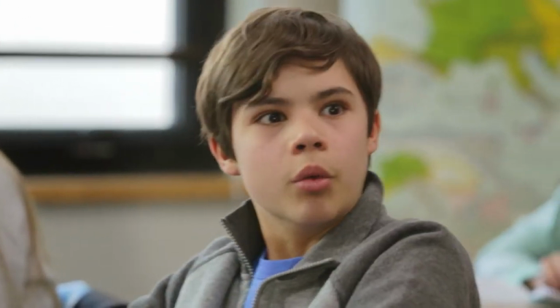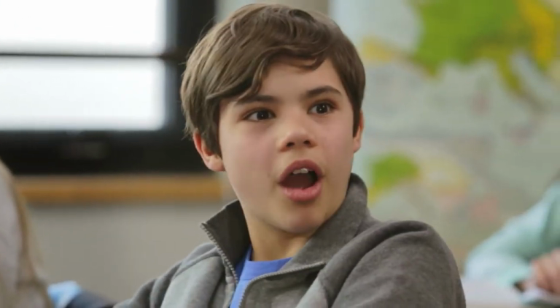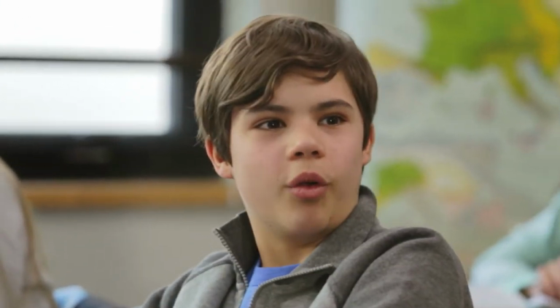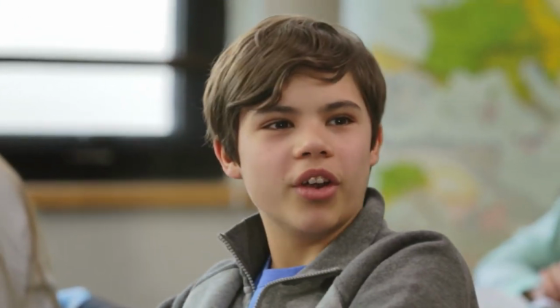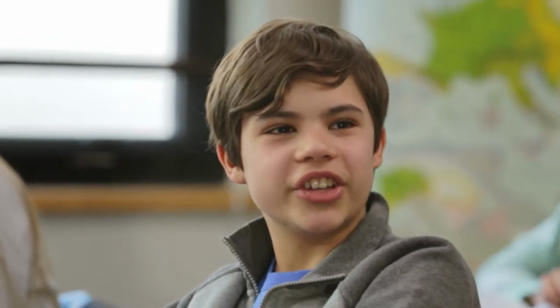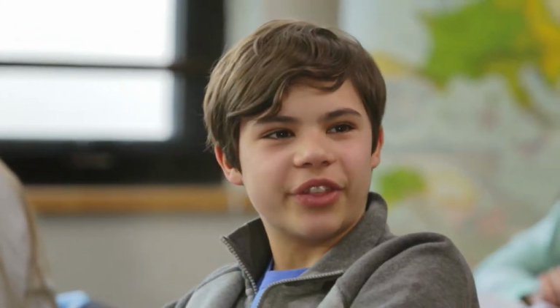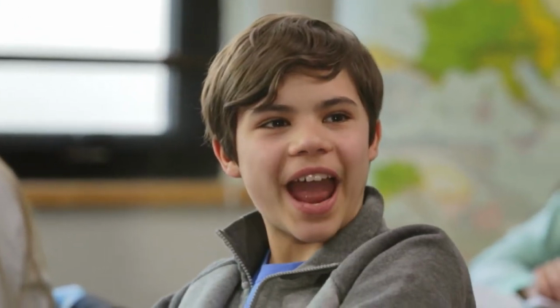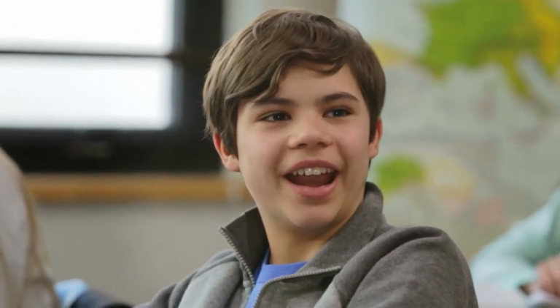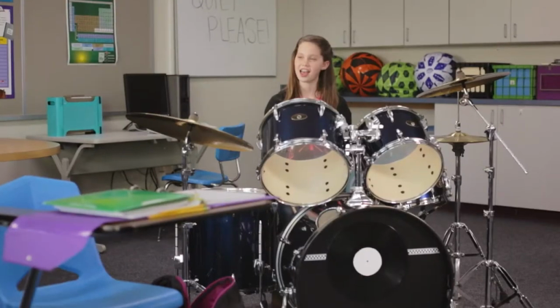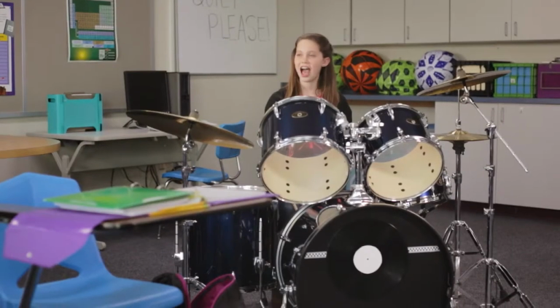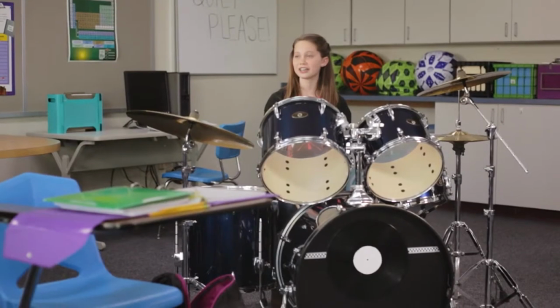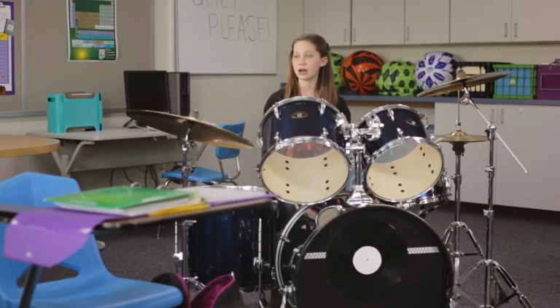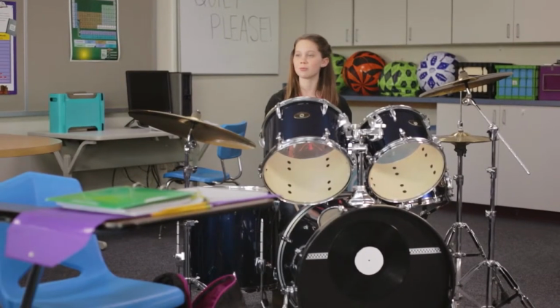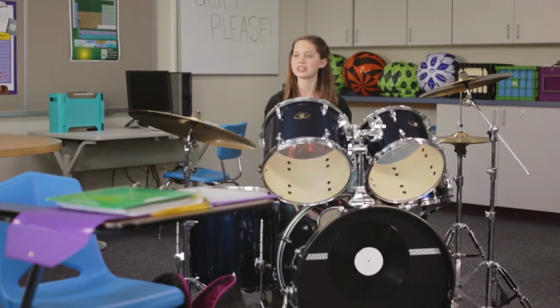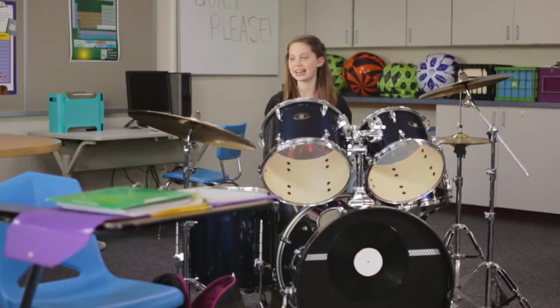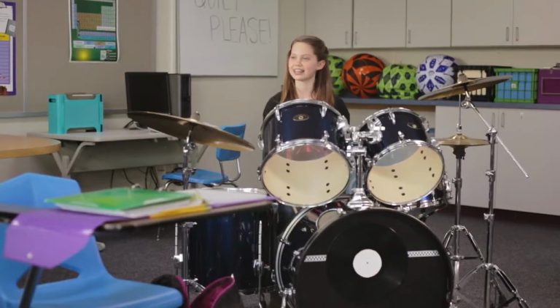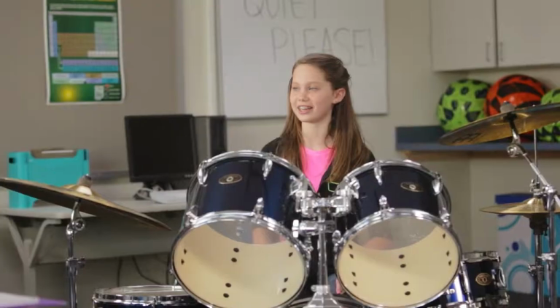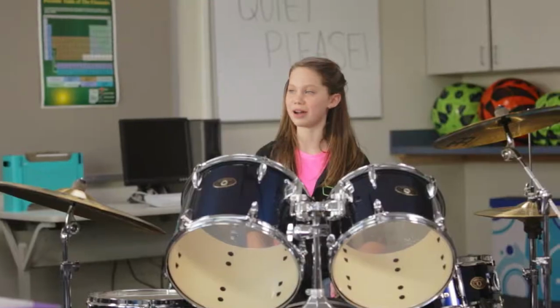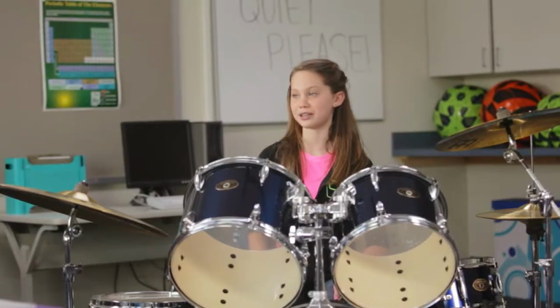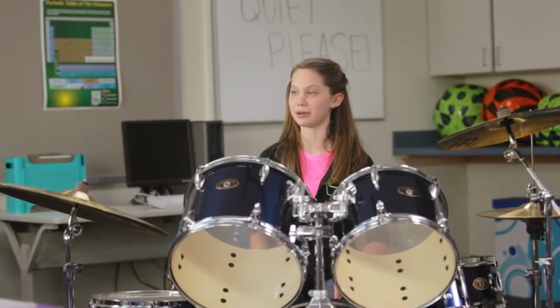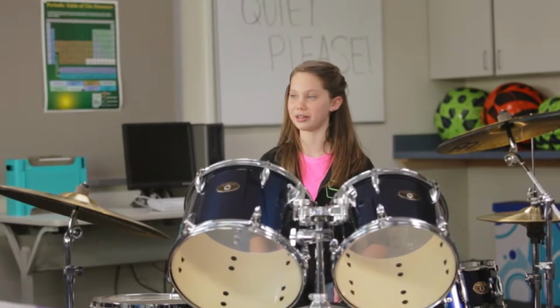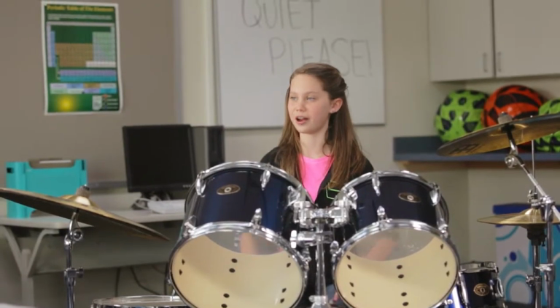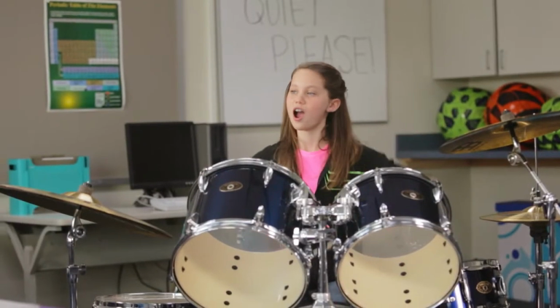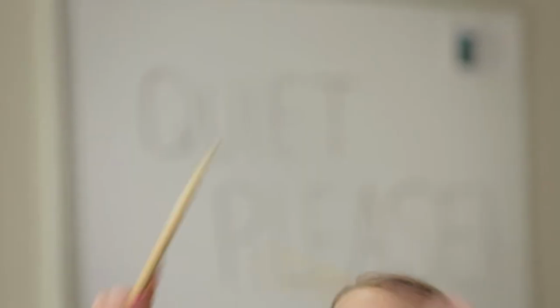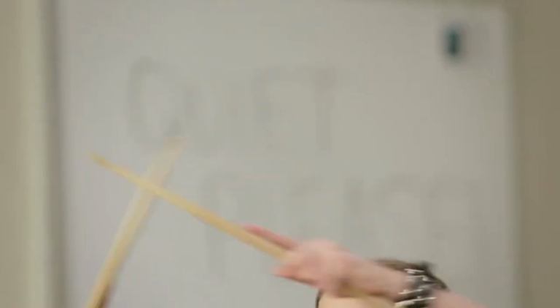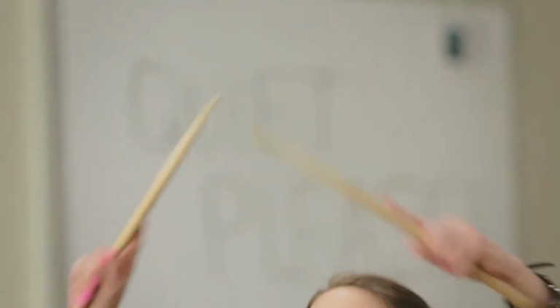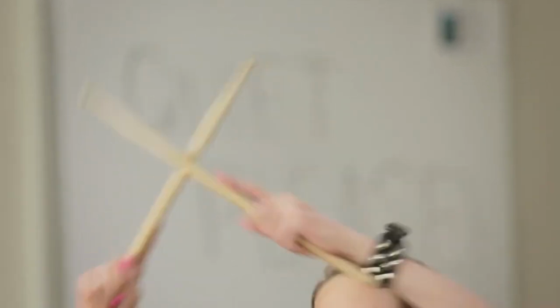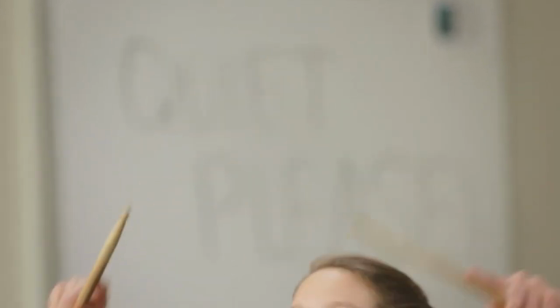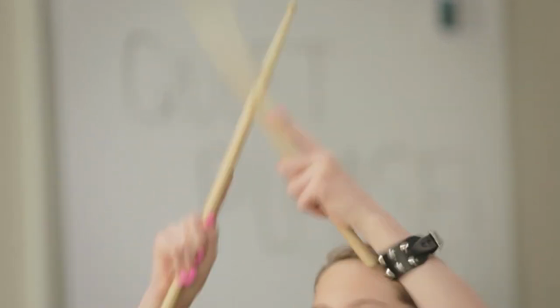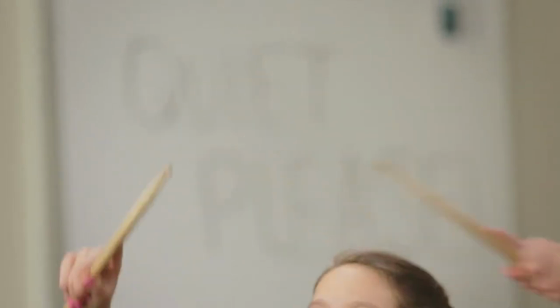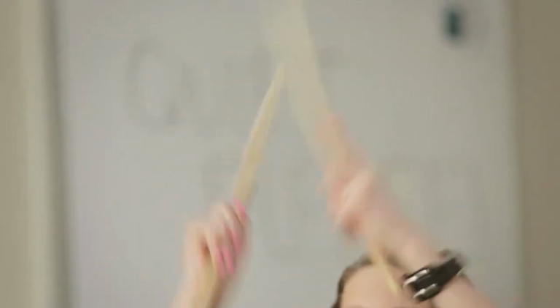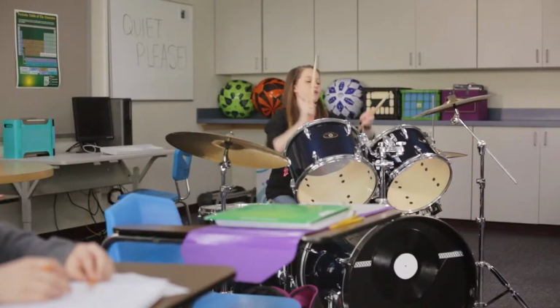Whoa, where'd you get that? I can trap almost anything in my Trapper Keeper. One, two, three, four.